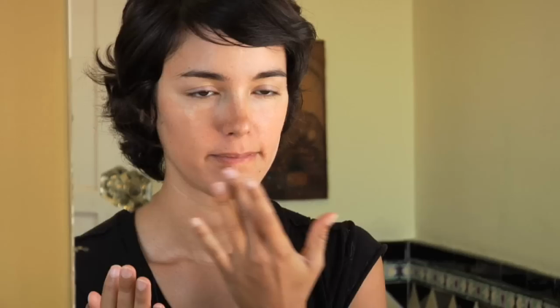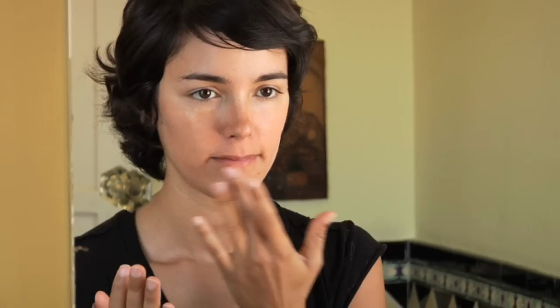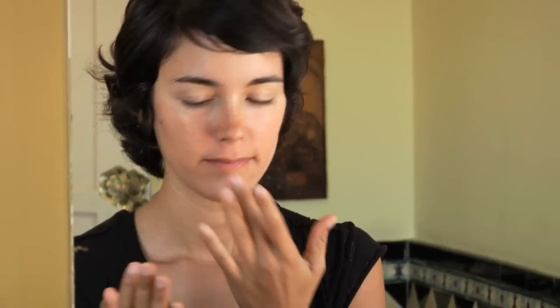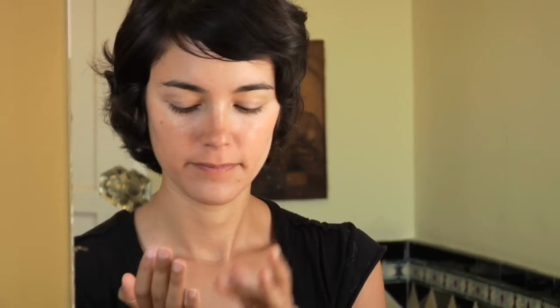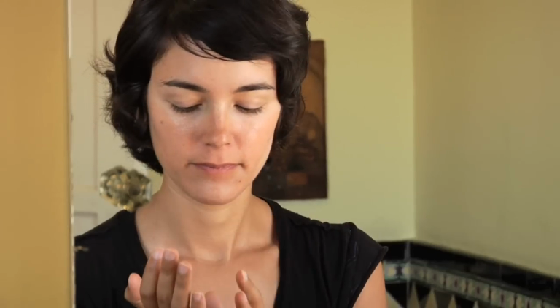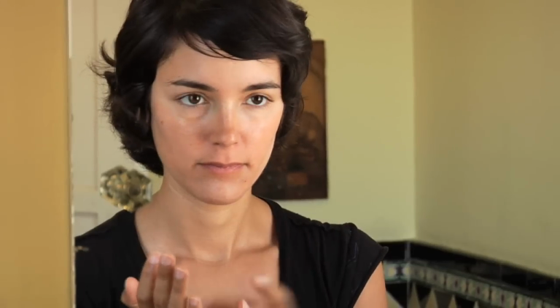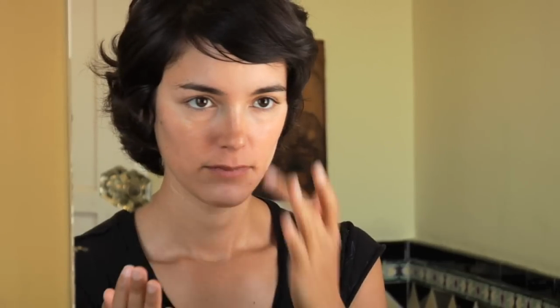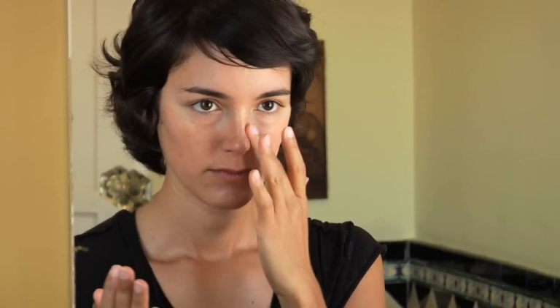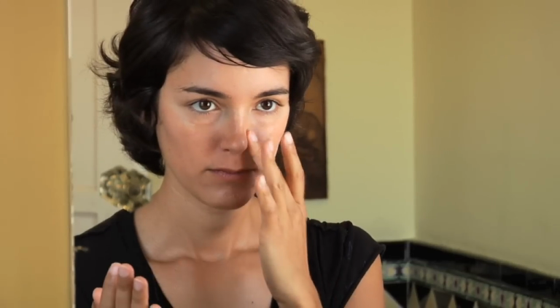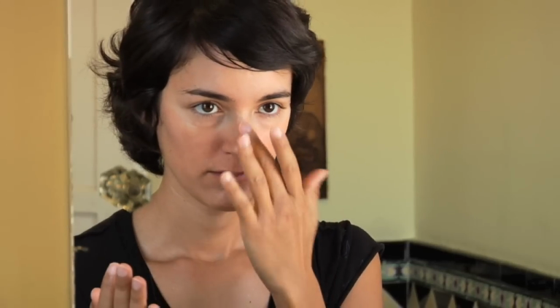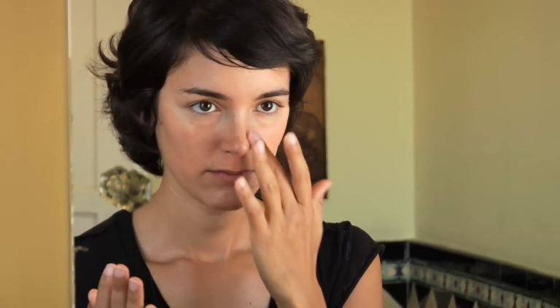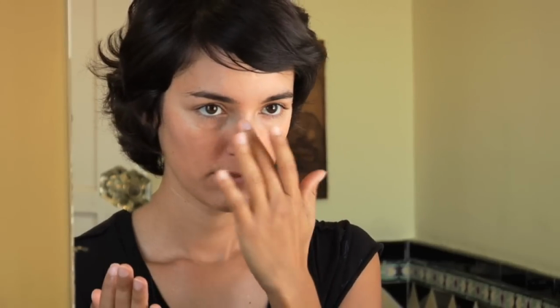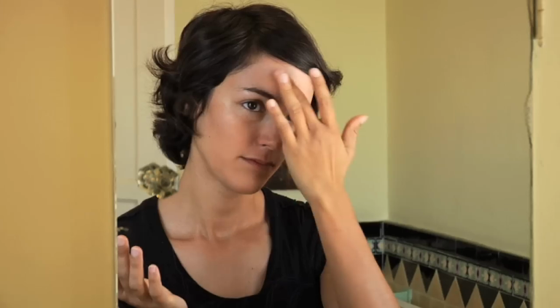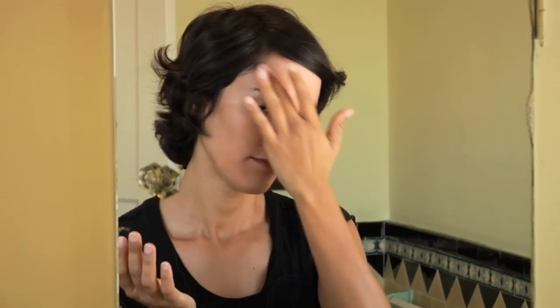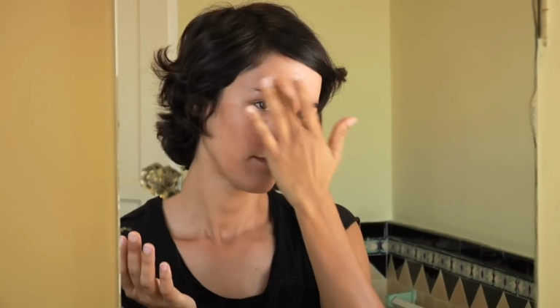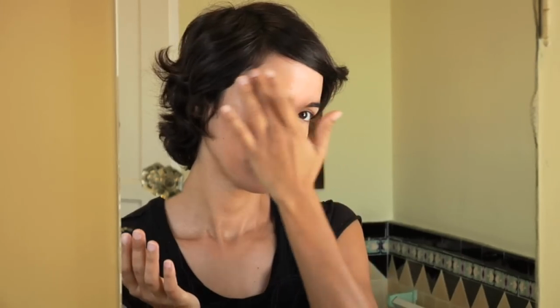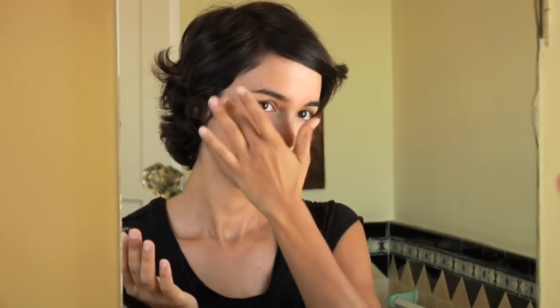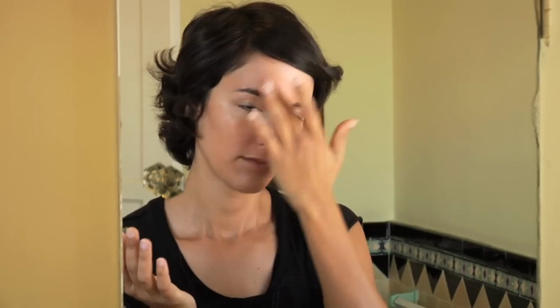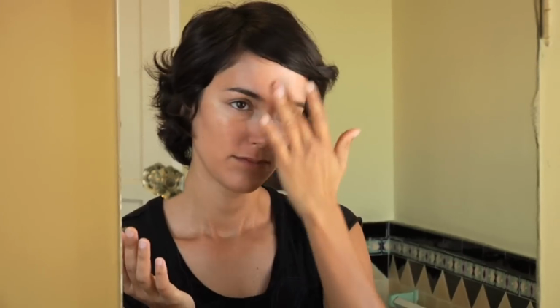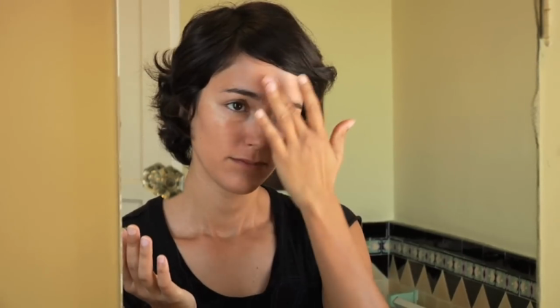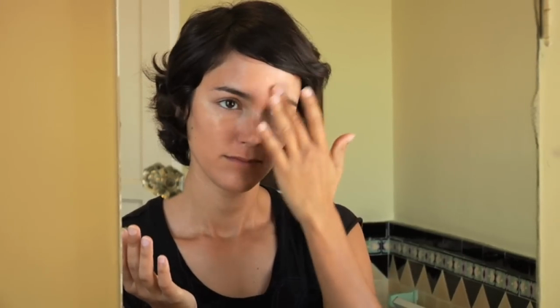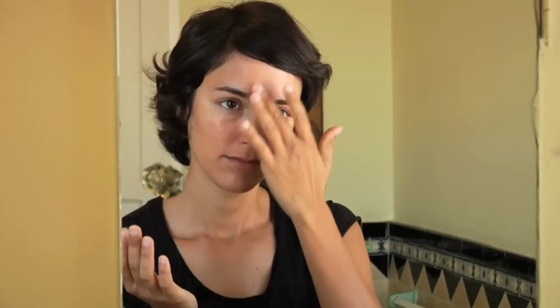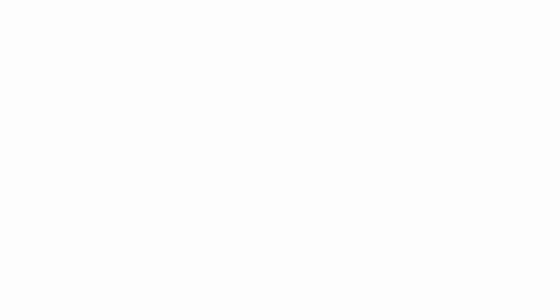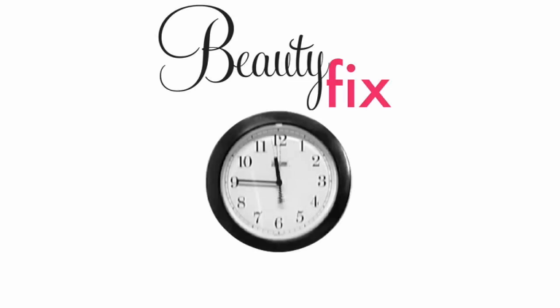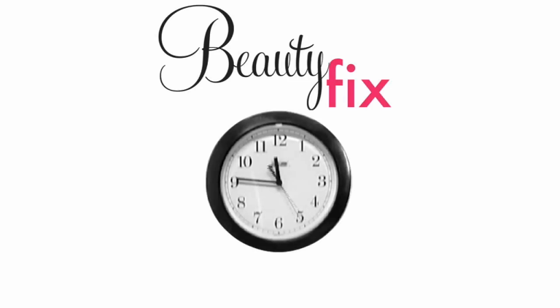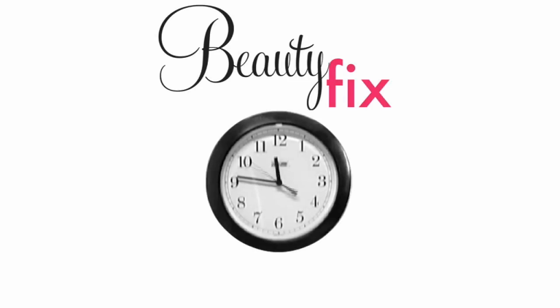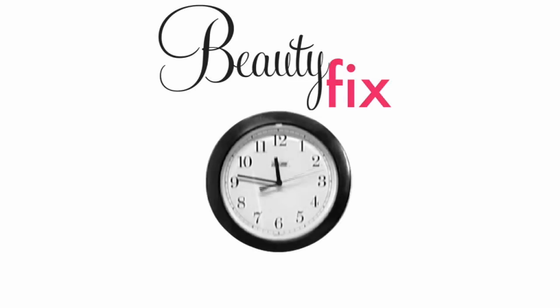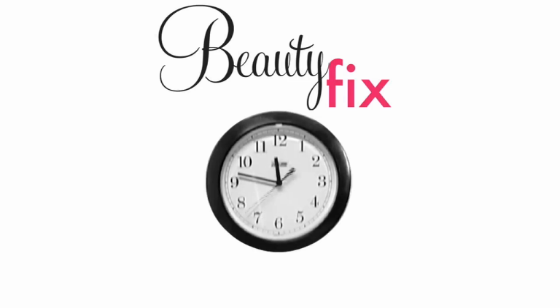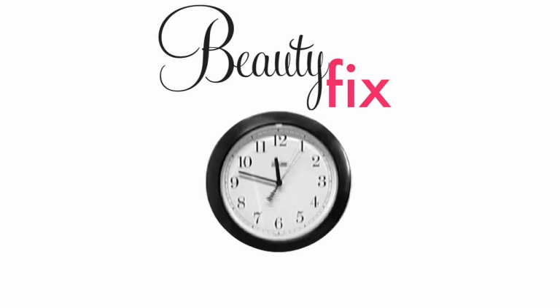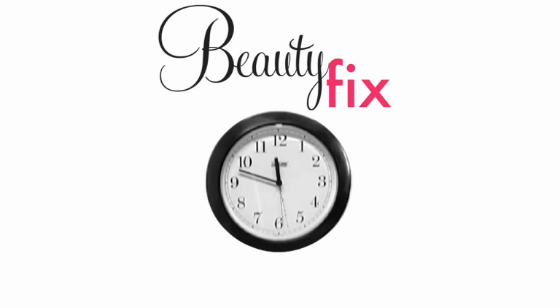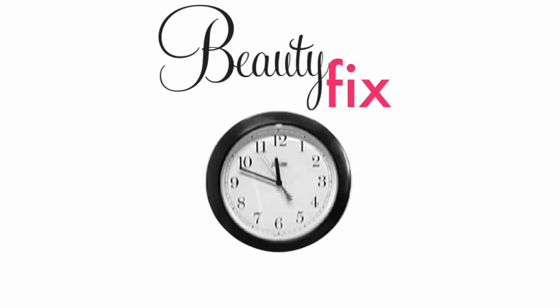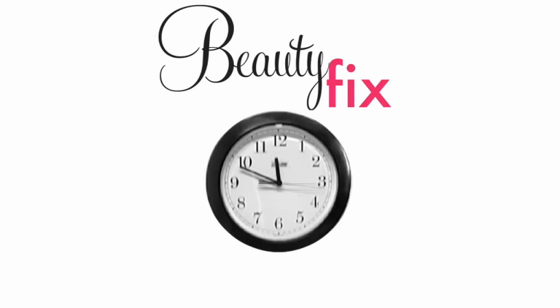Allow it to stay in place for approximately five minutes. If you have sensitive skin or rosacea, you might want to allow it to stay on for a shorter period of time.